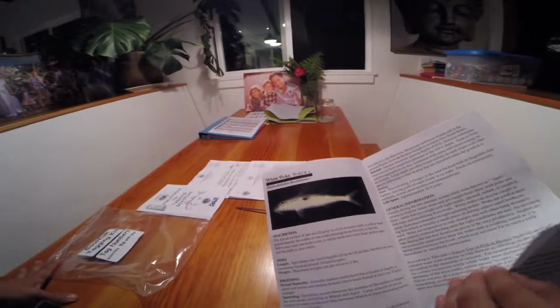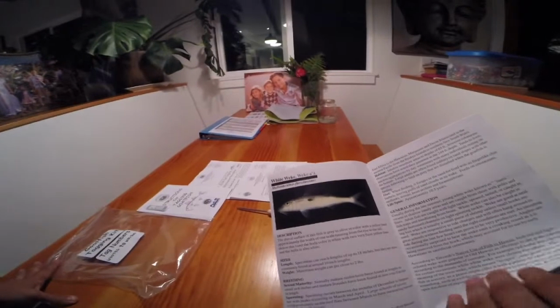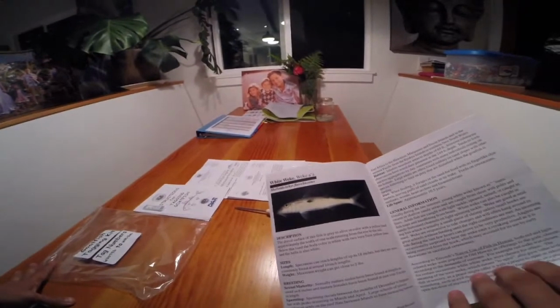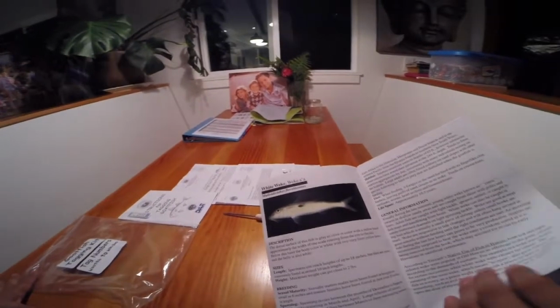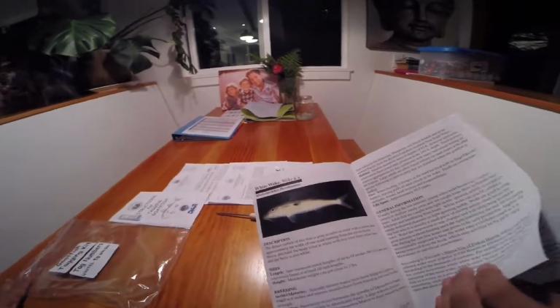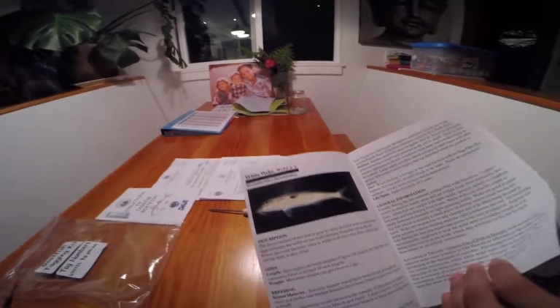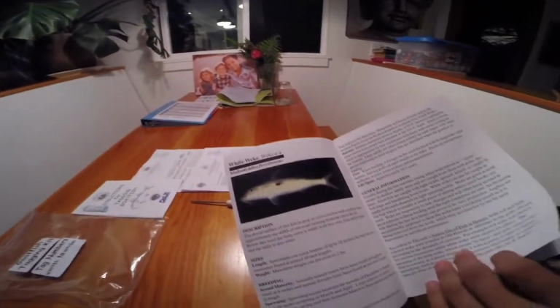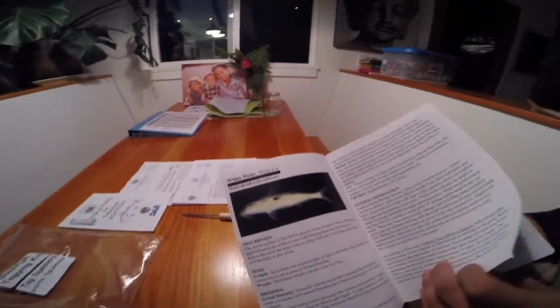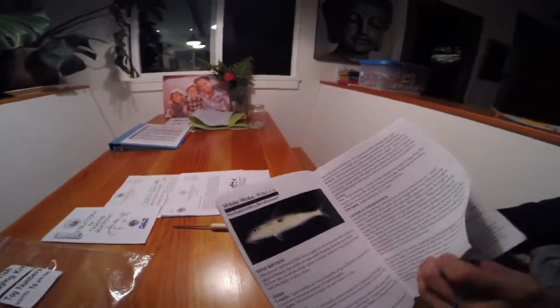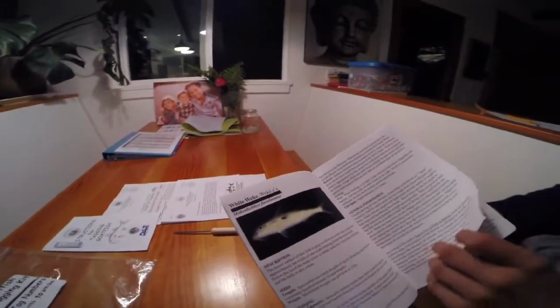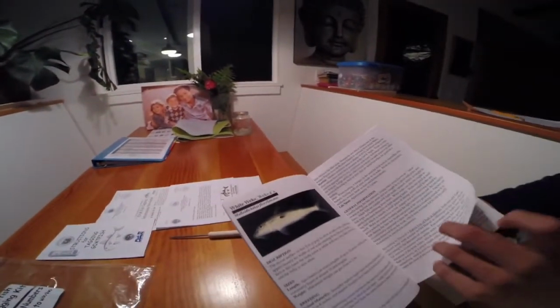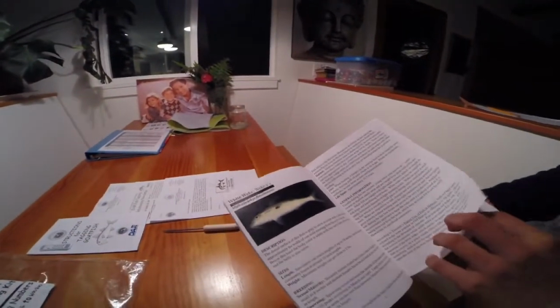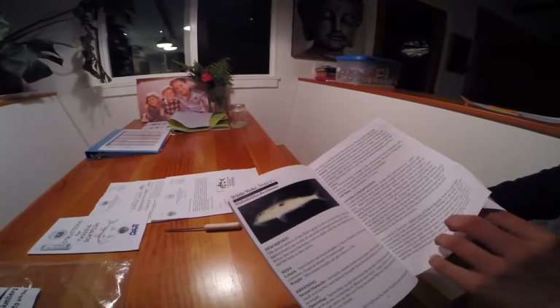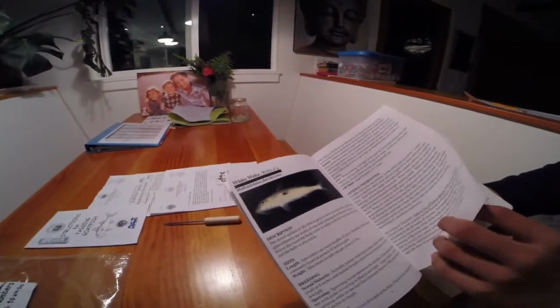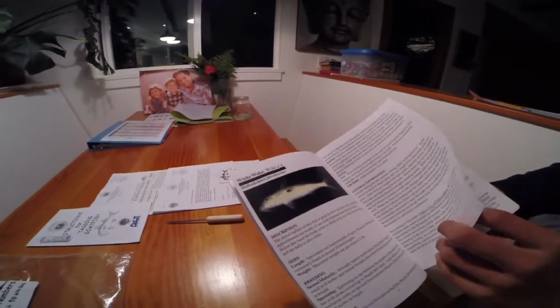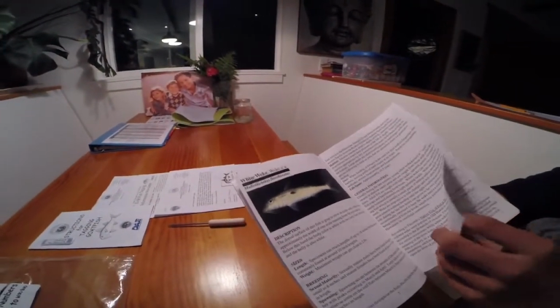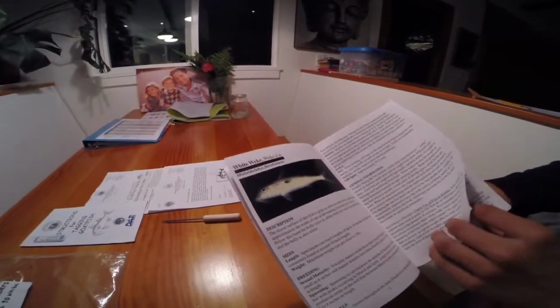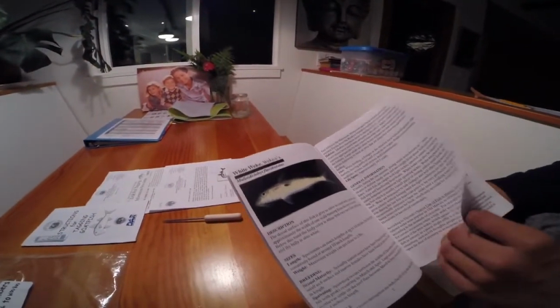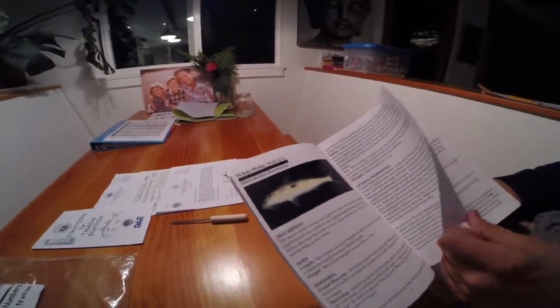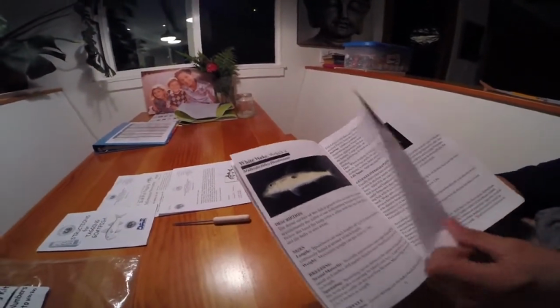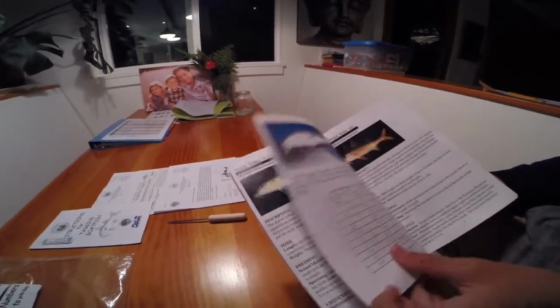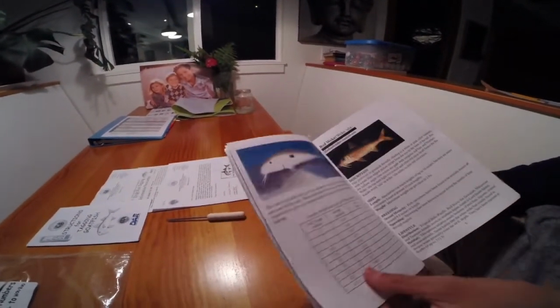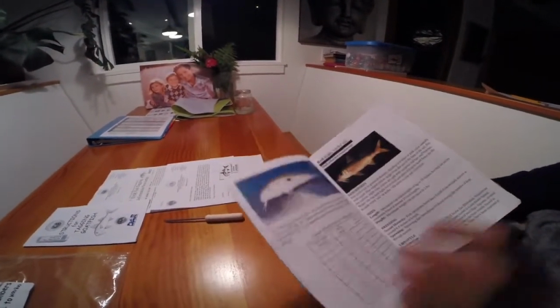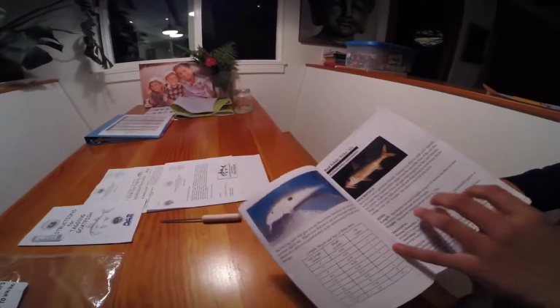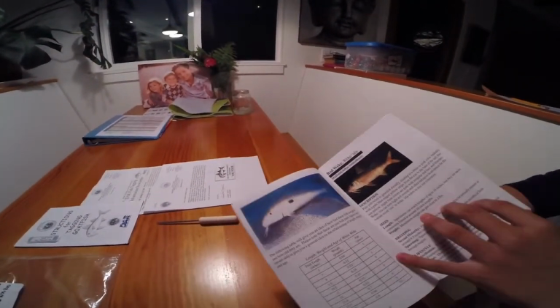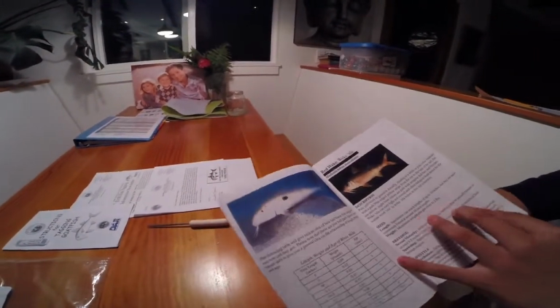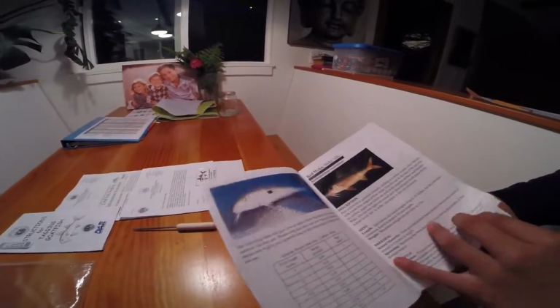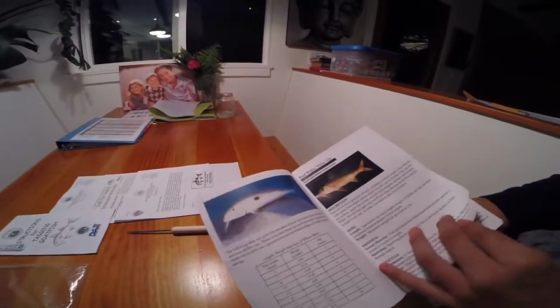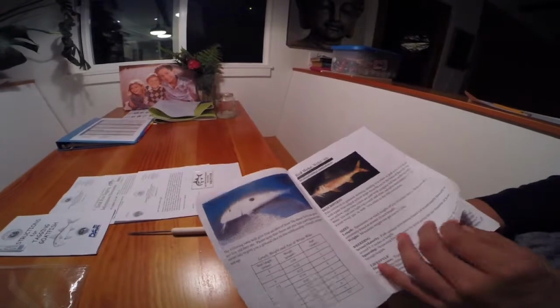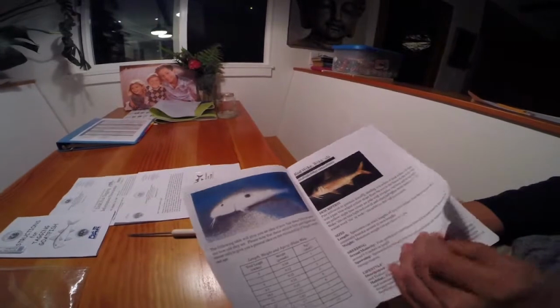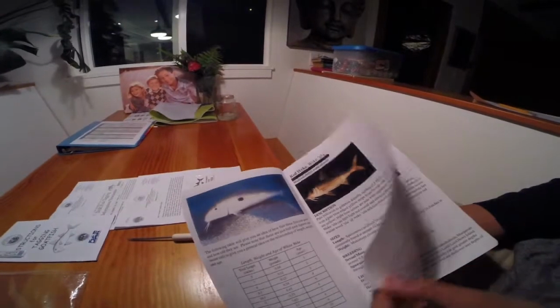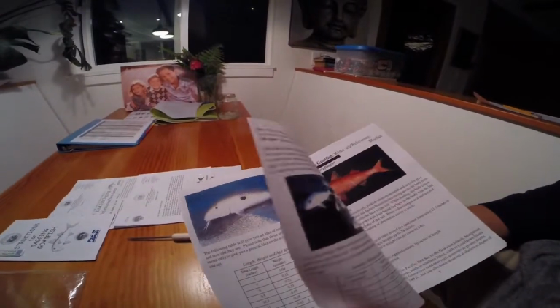These are all the species I'll be trying to catch tomorrow. I'll see which ones we can catch.